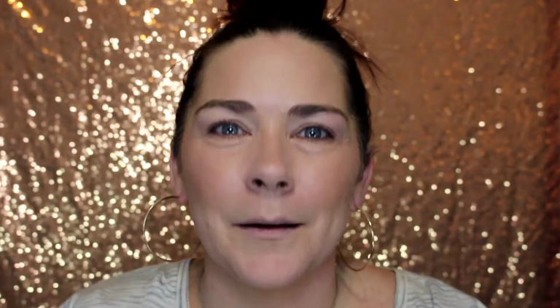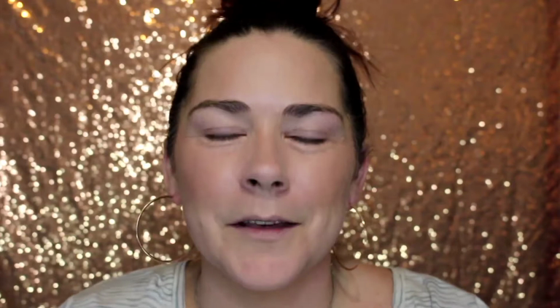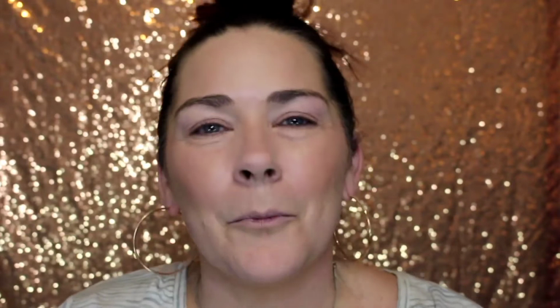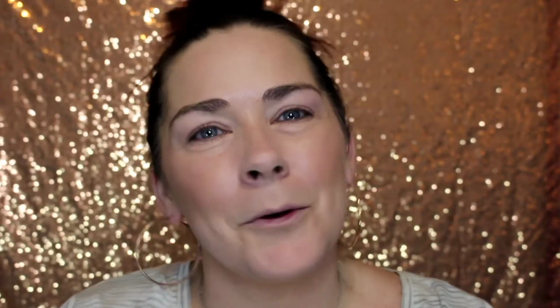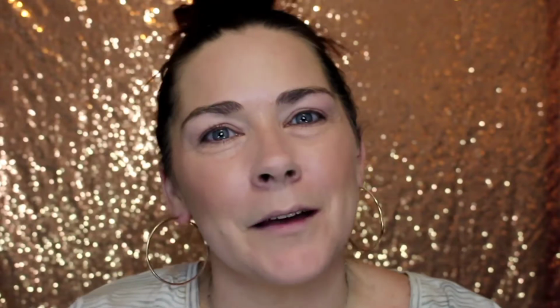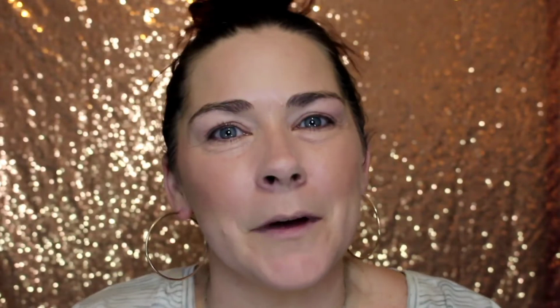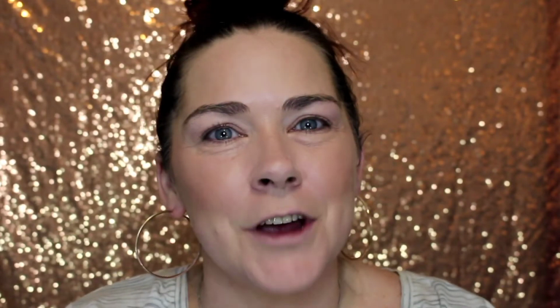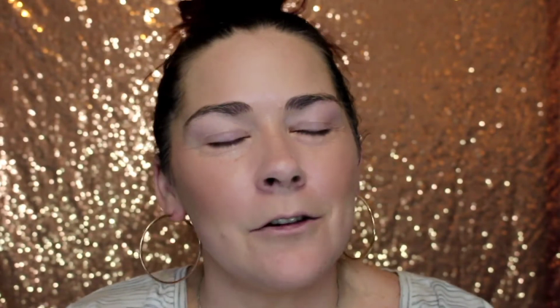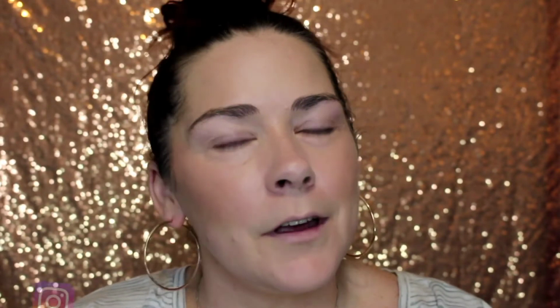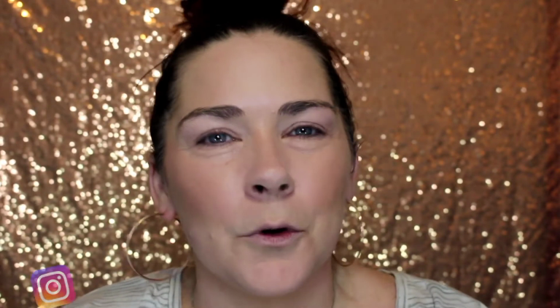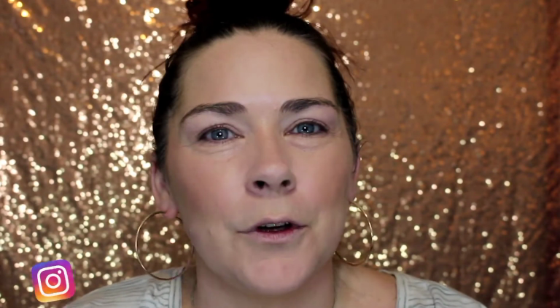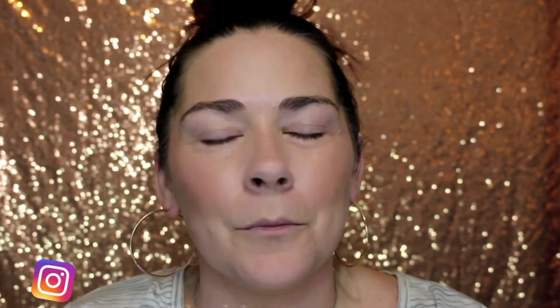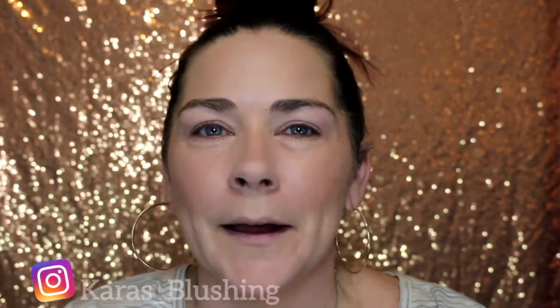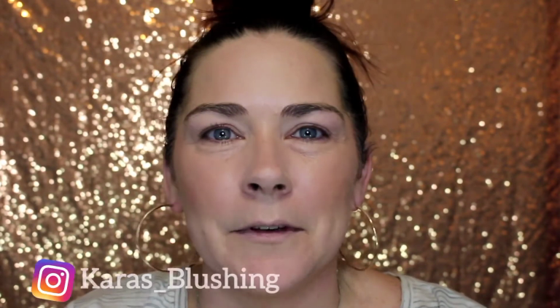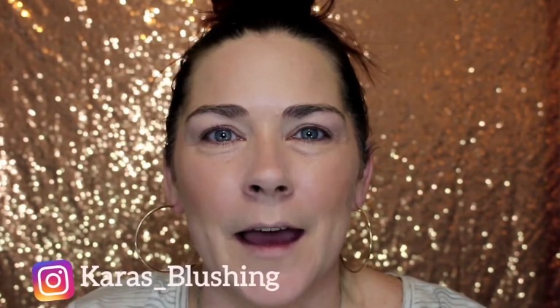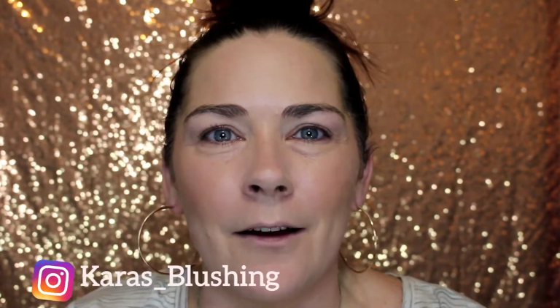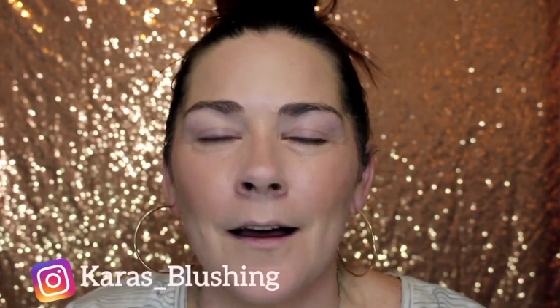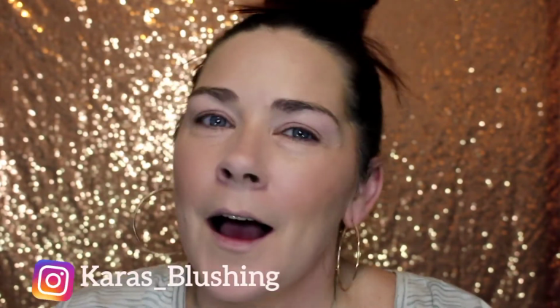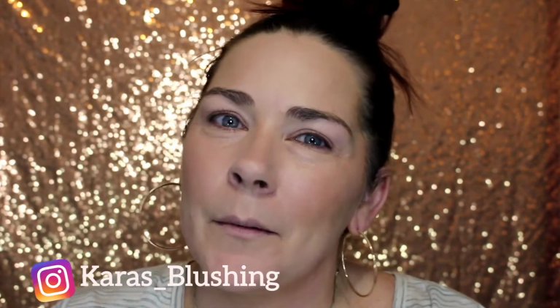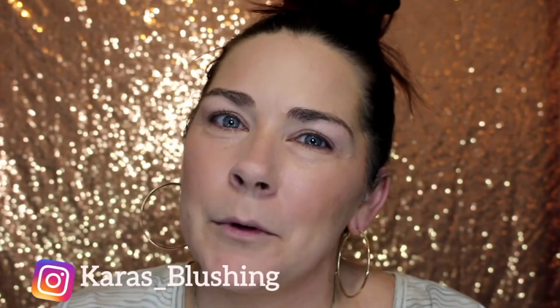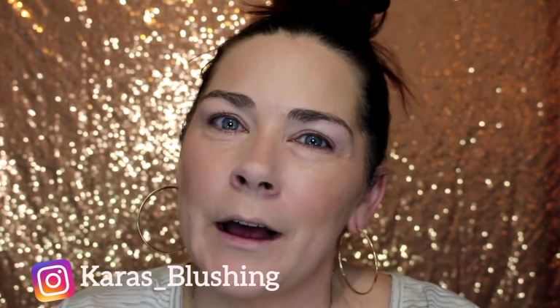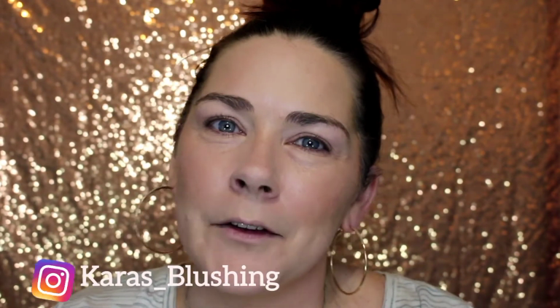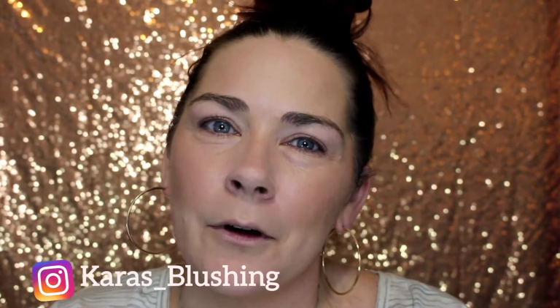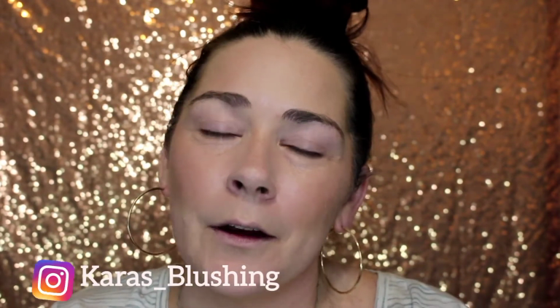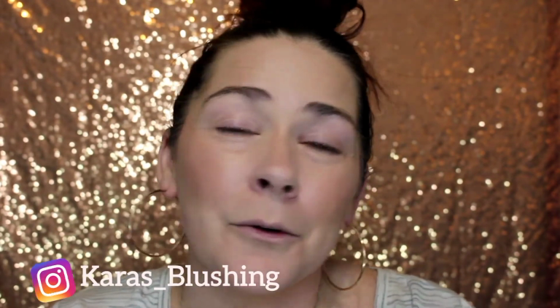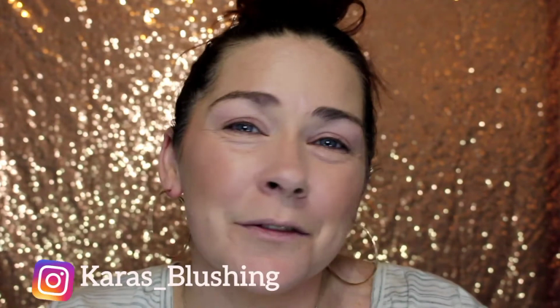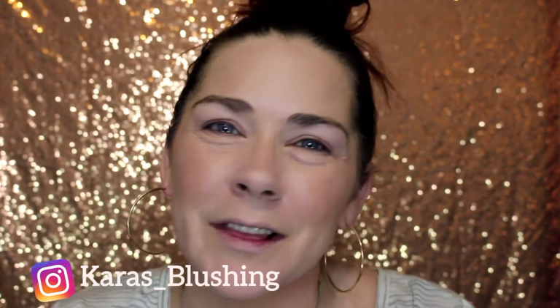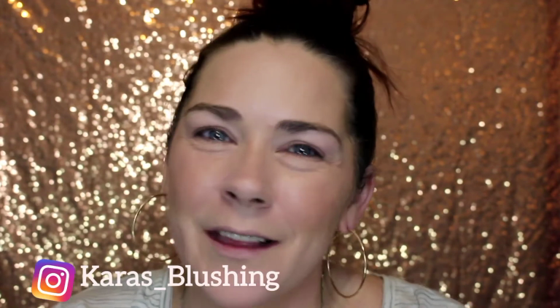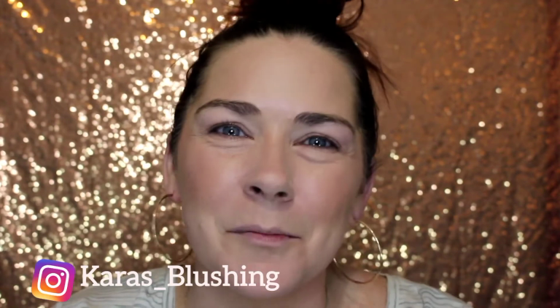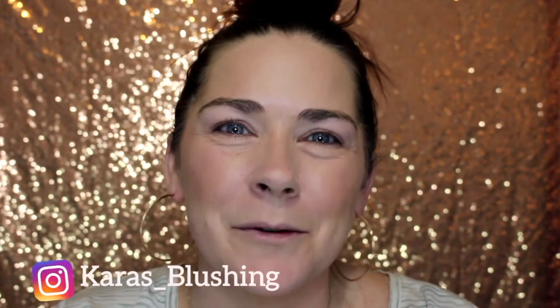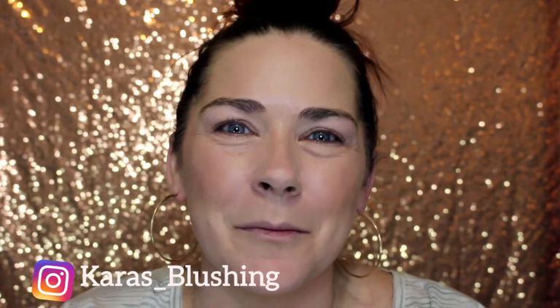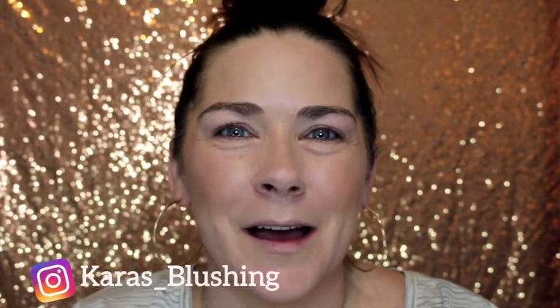Hey, what's up? Welcome back to my channel. If you're new here, my name is Cara. I'm a beauty content creator who just loves playing with makeup.